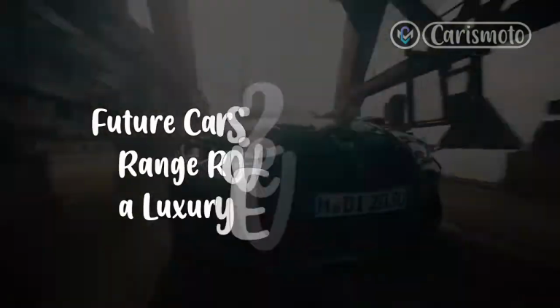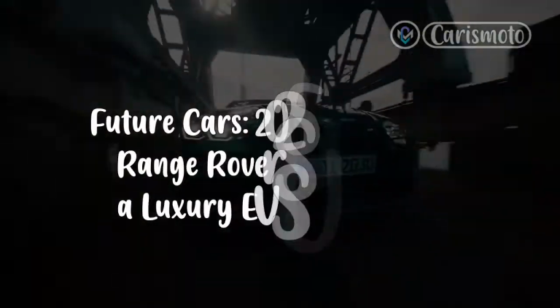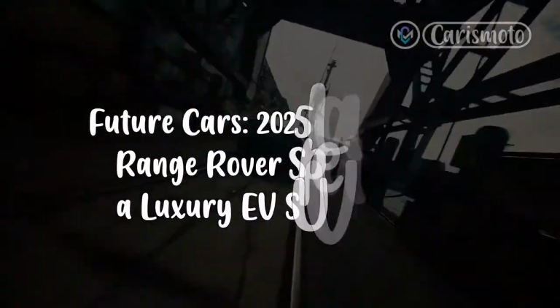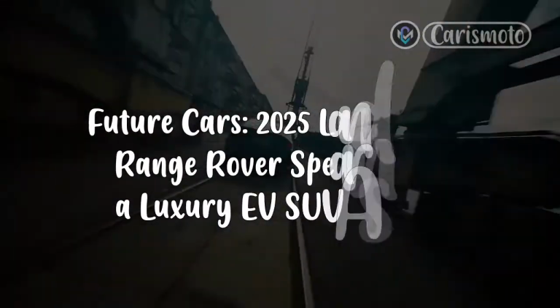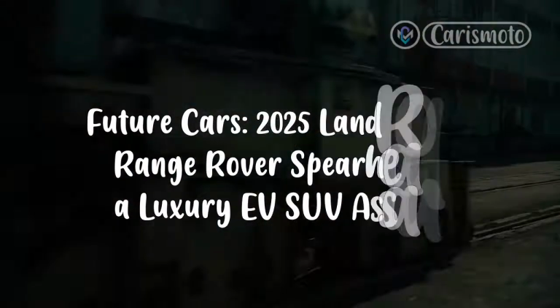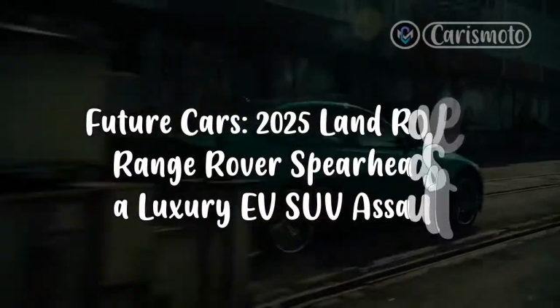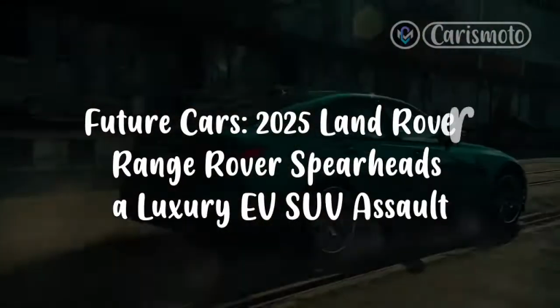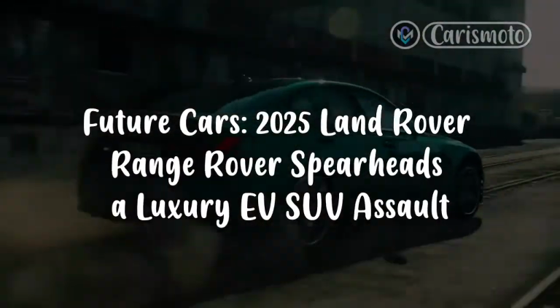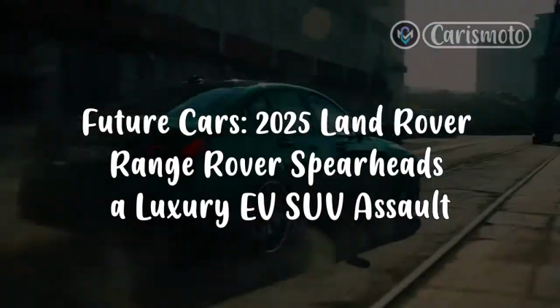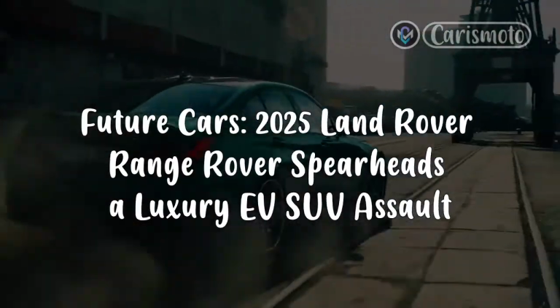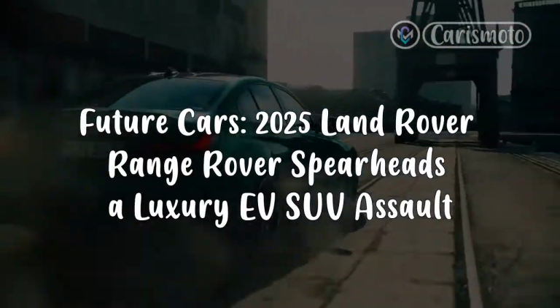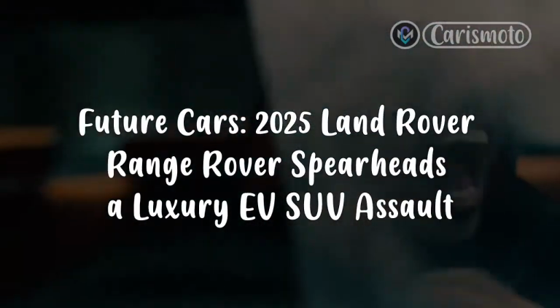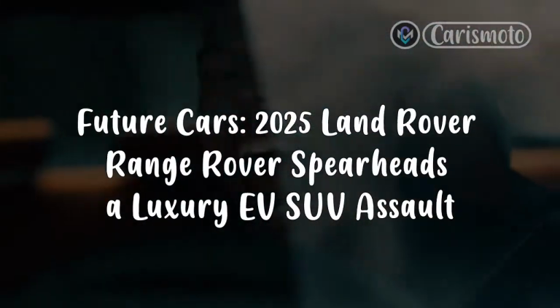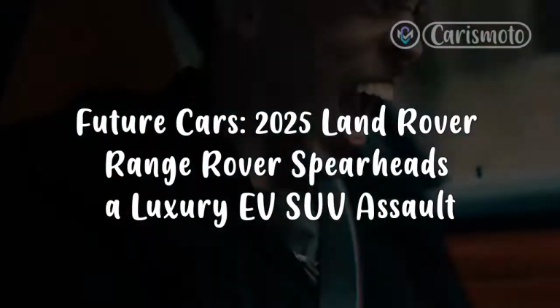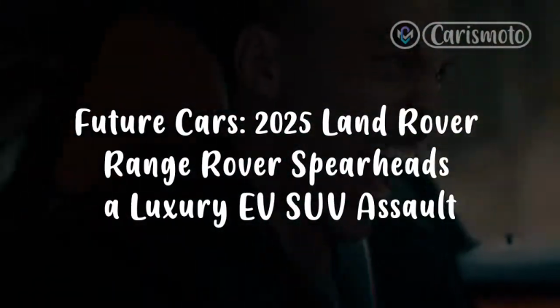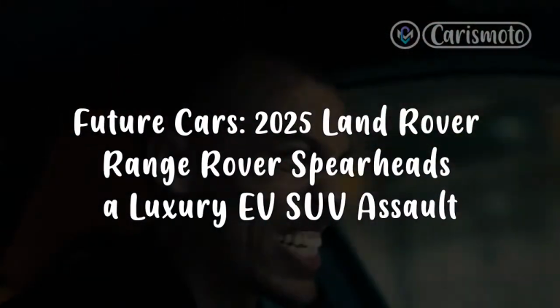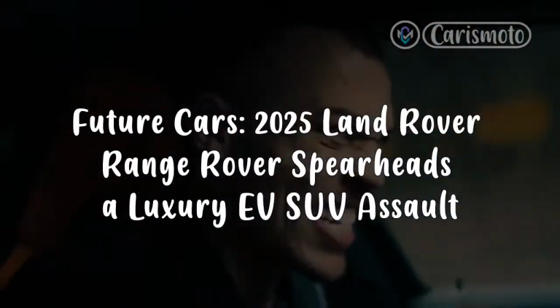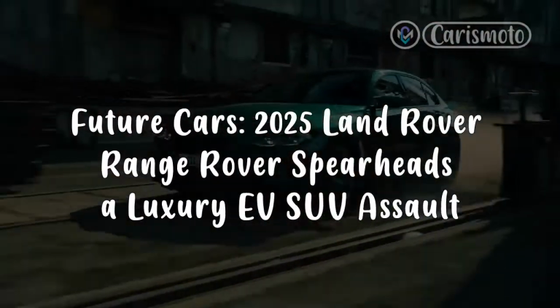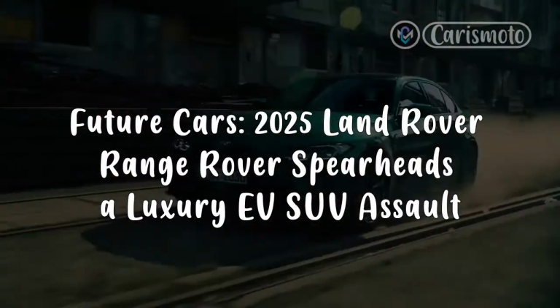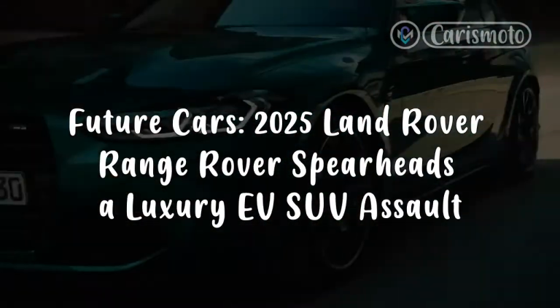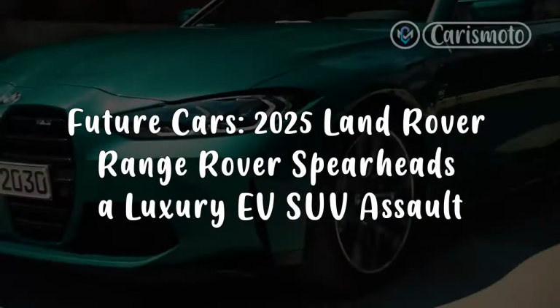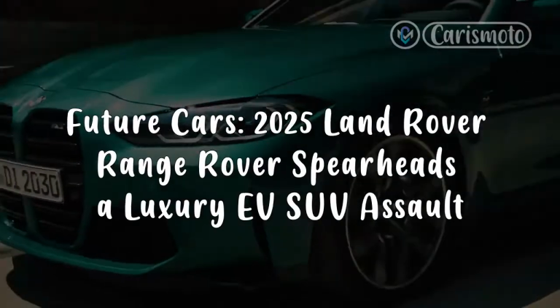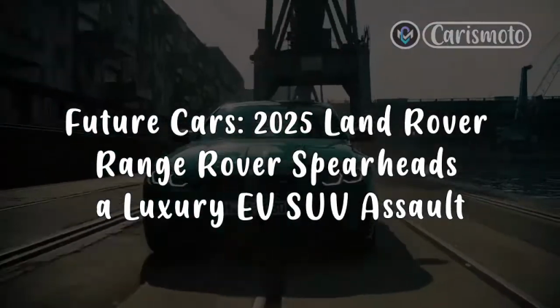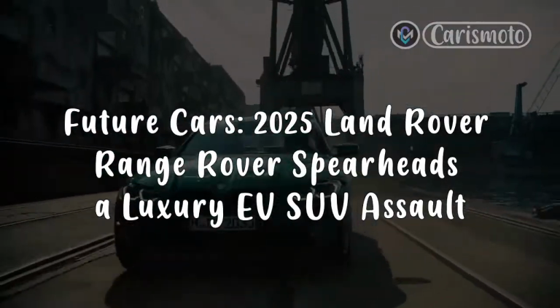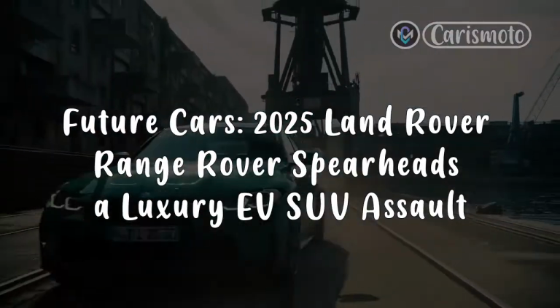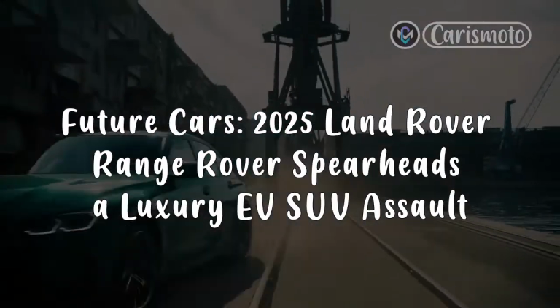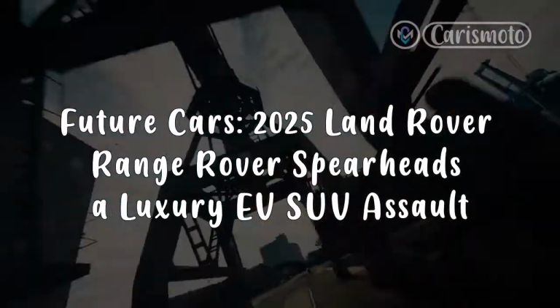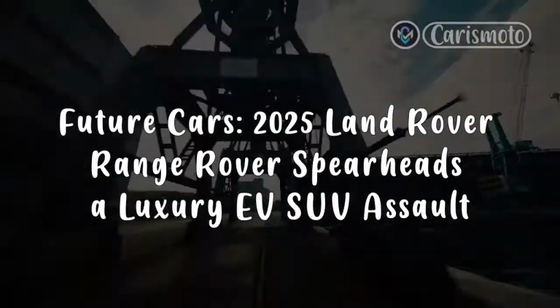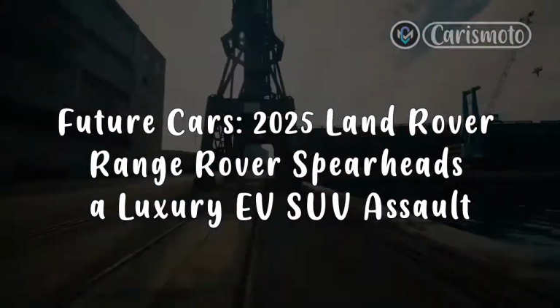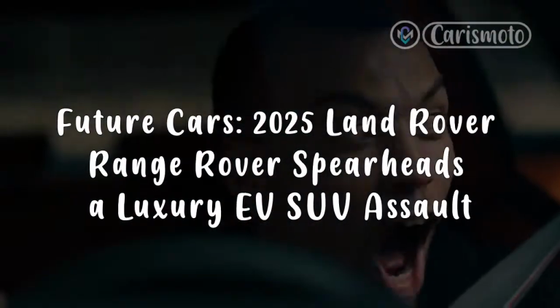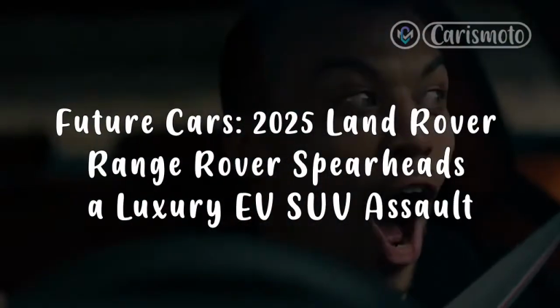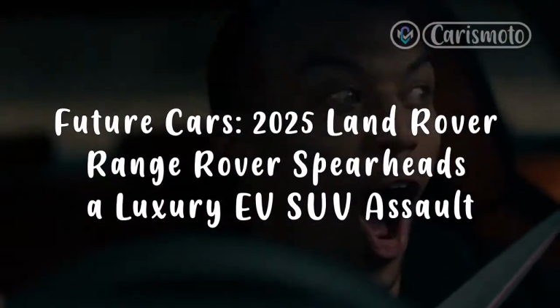Future Cars. 2025 Land Rover Range Rover spearheads a luxury EV SUV assault.